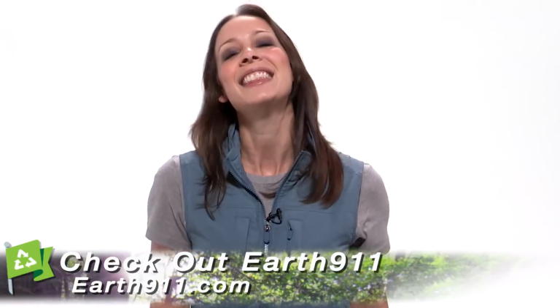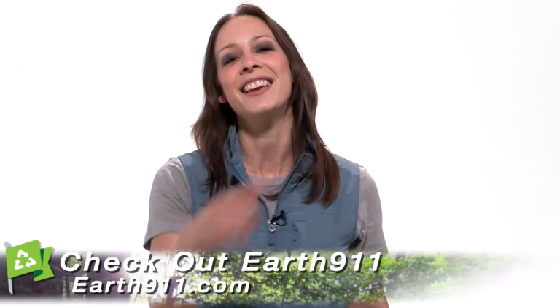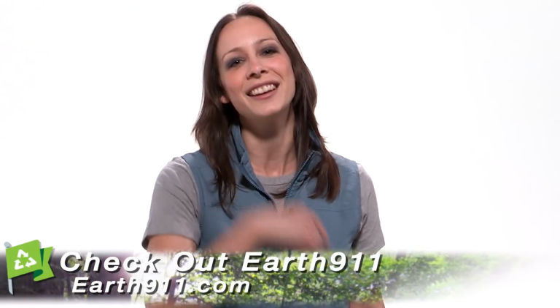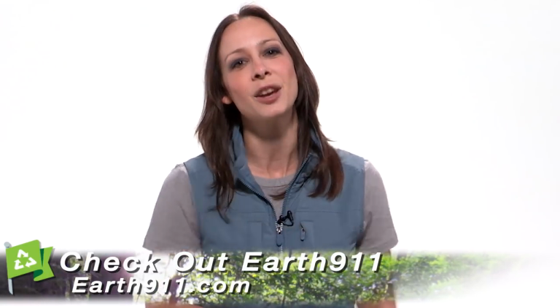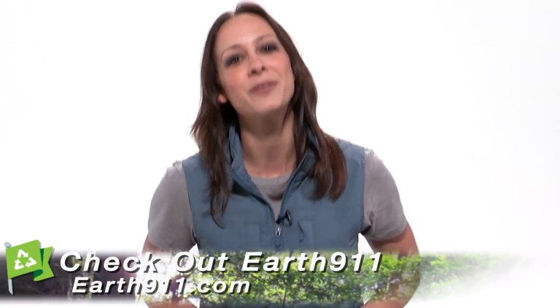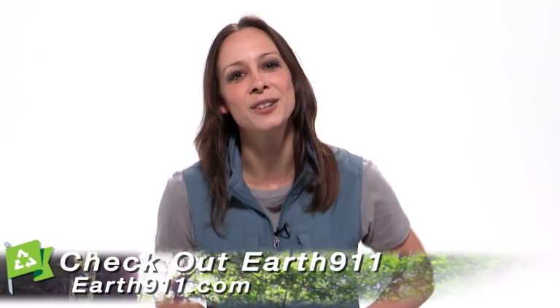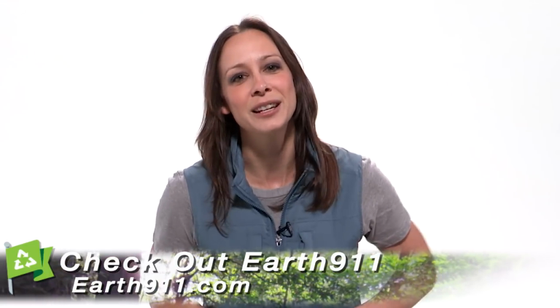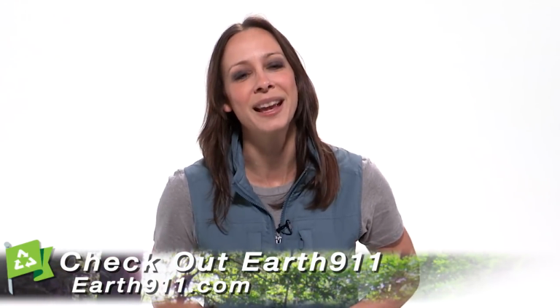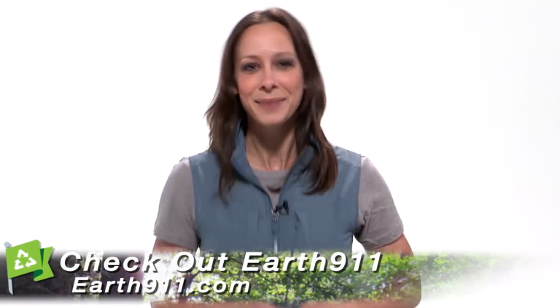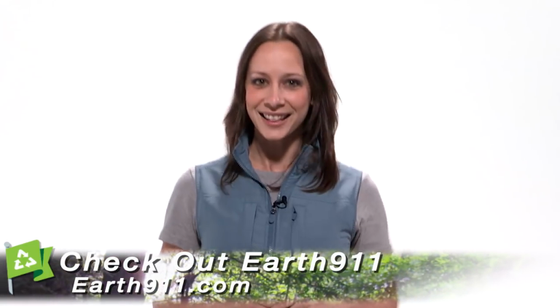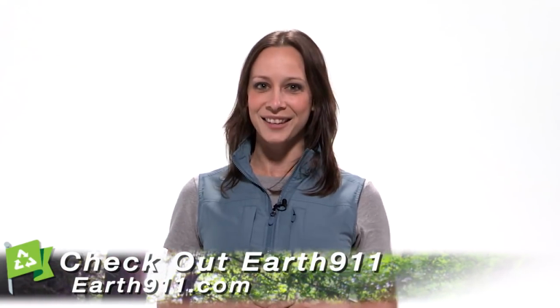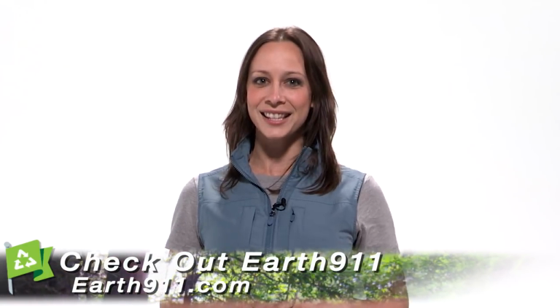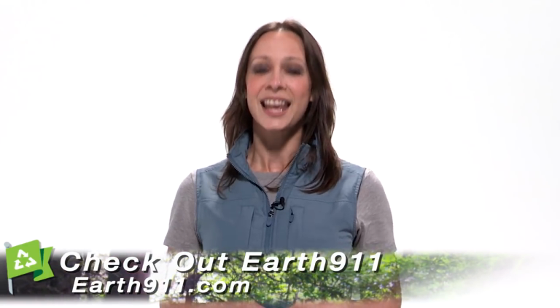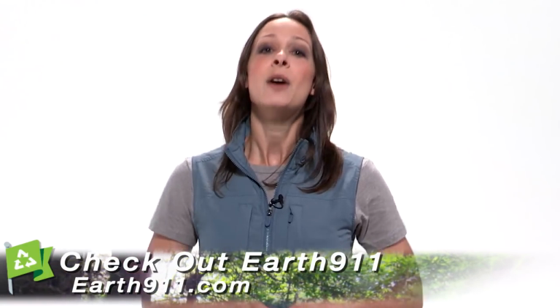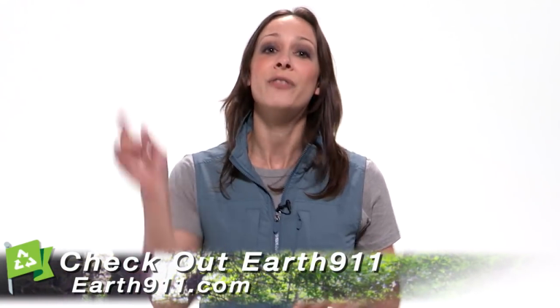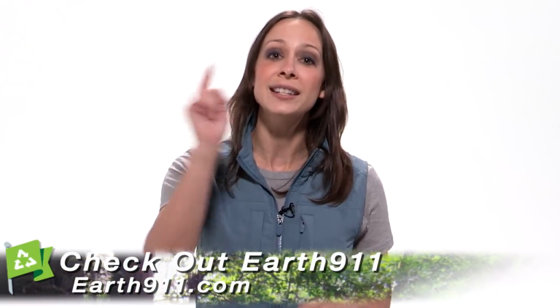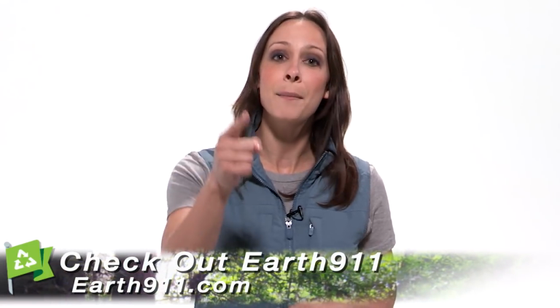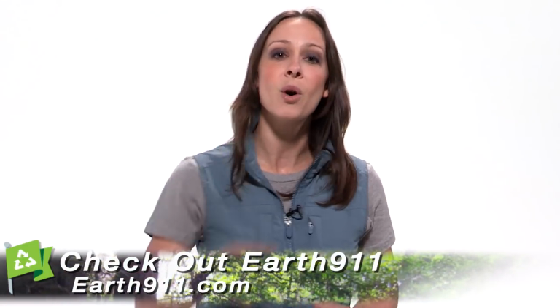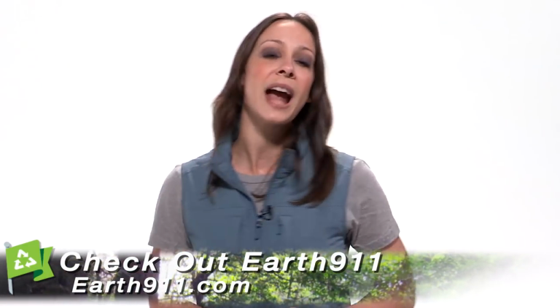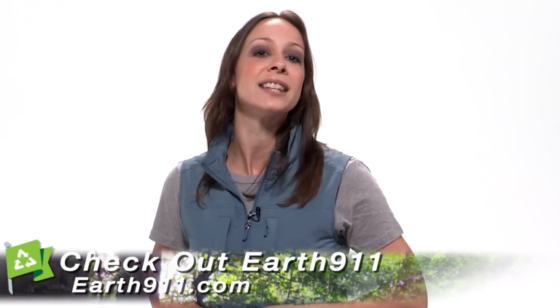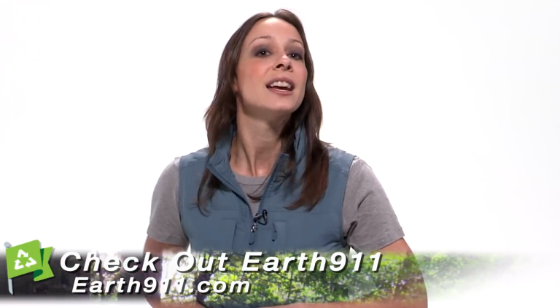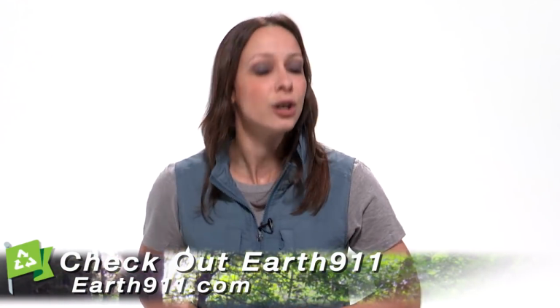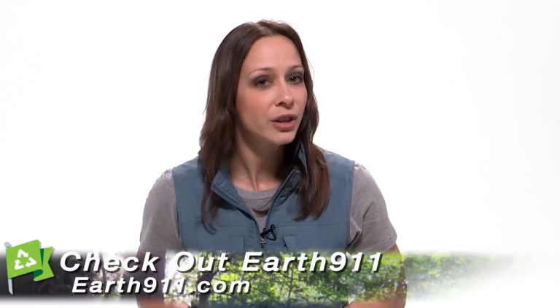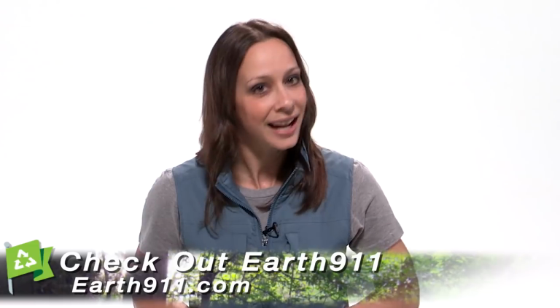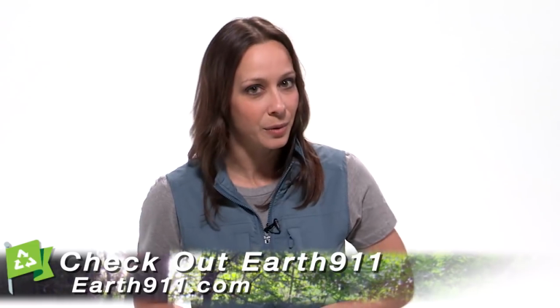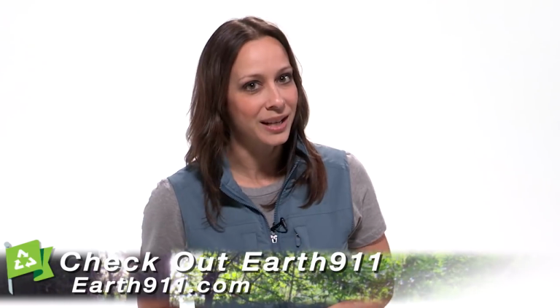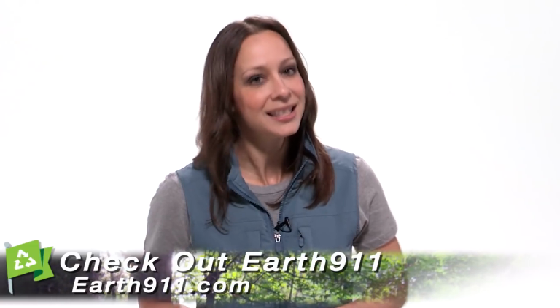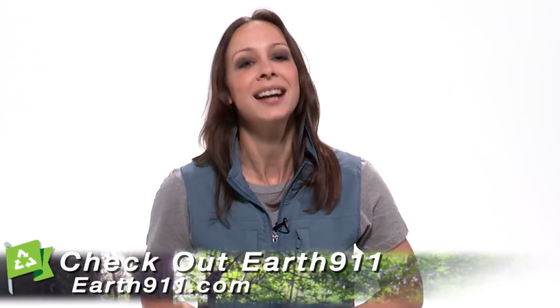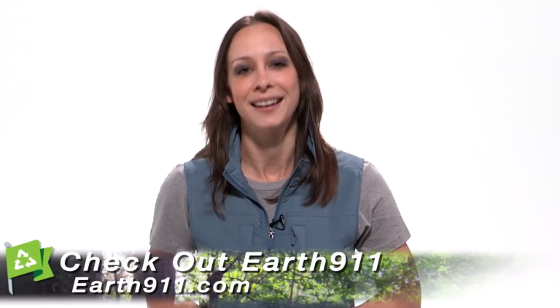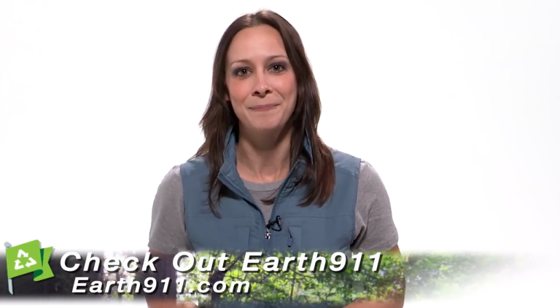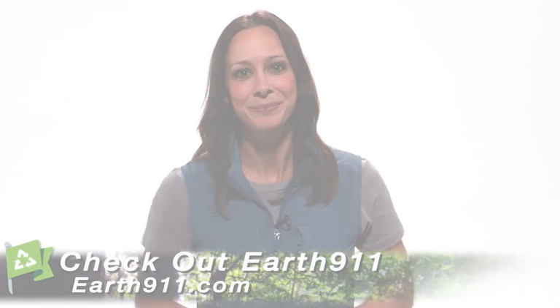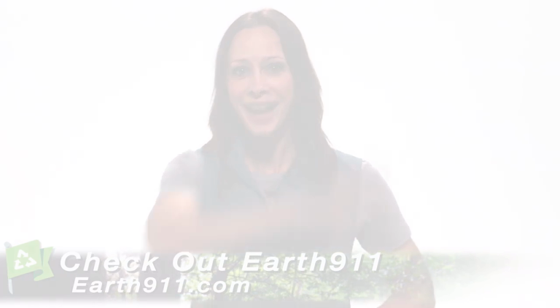Thank you guys so much for joining me. I'm Callie Lewis. We'll find out more at earth911.com. Bye!